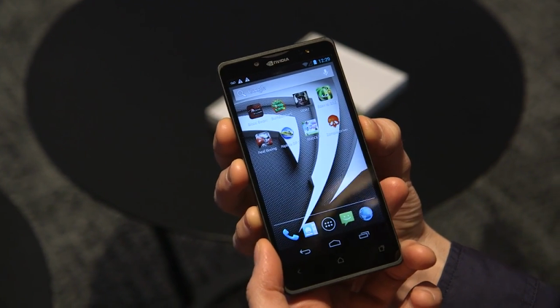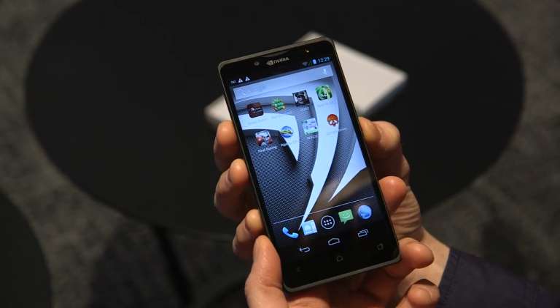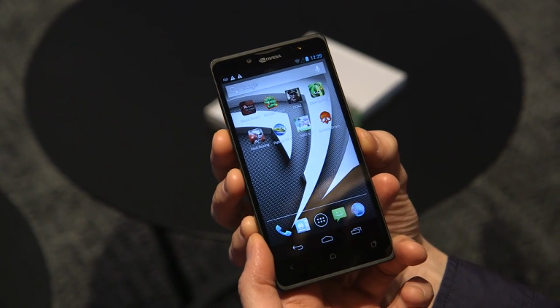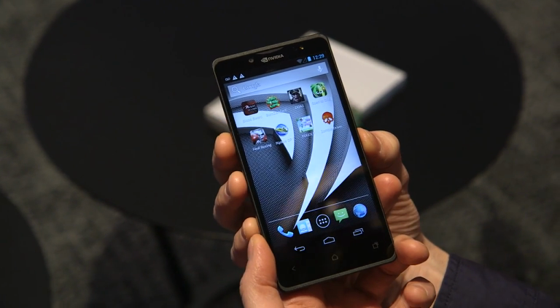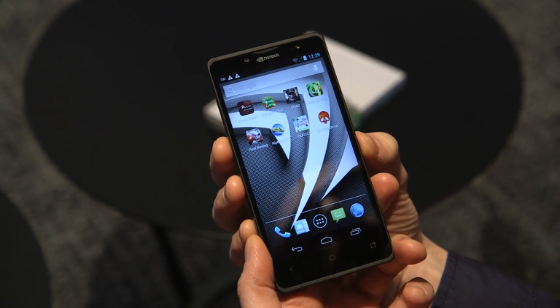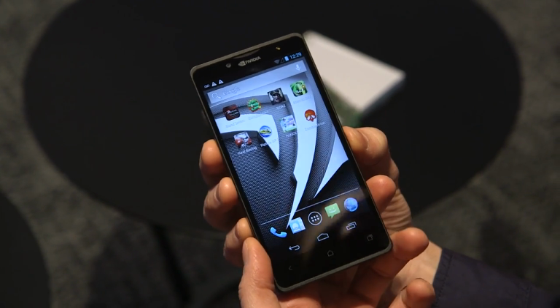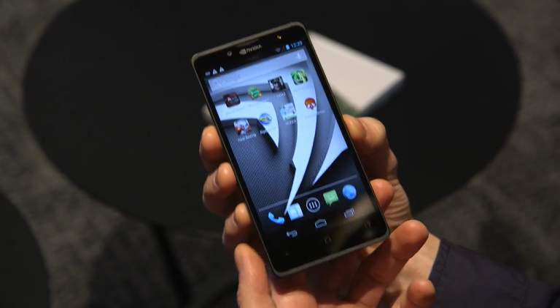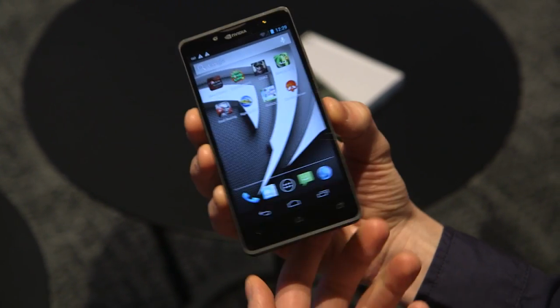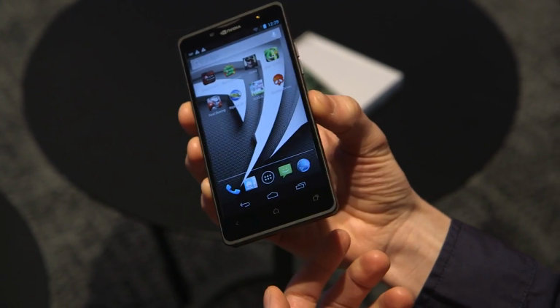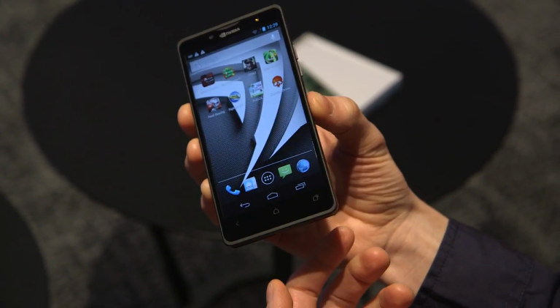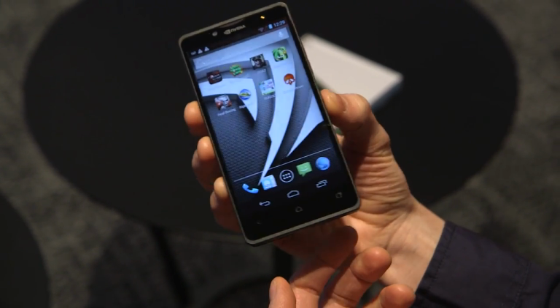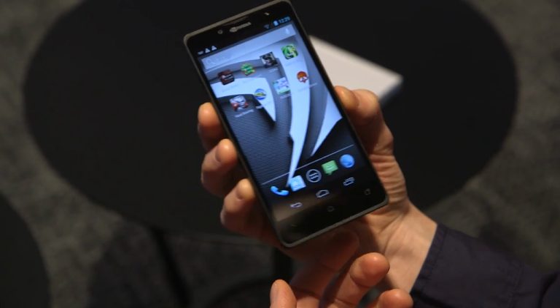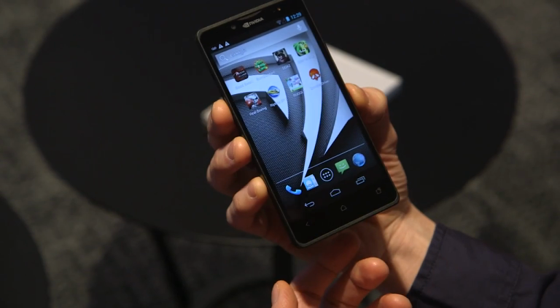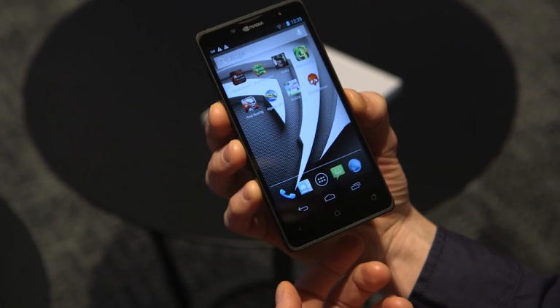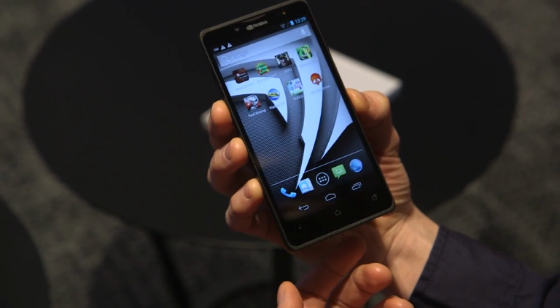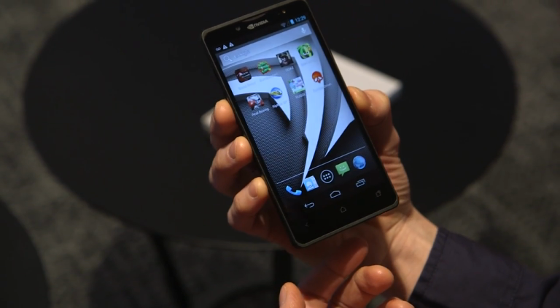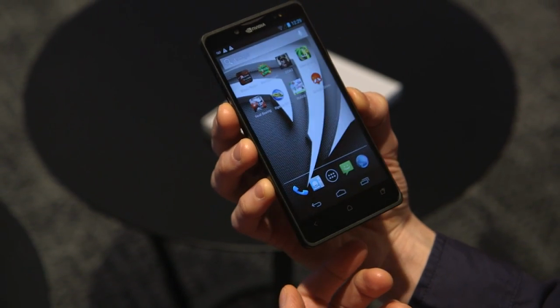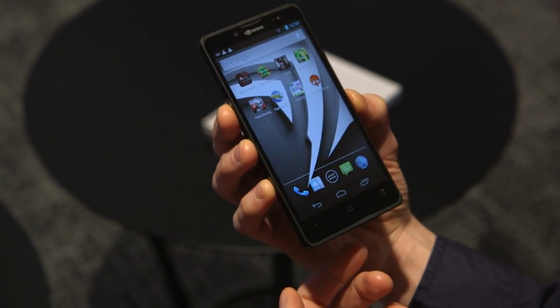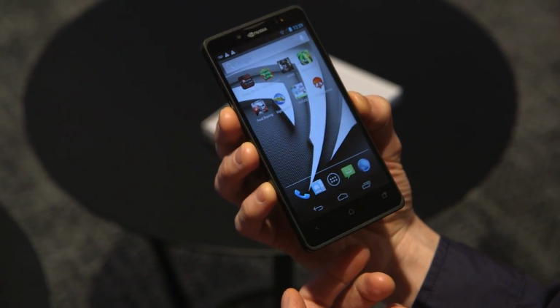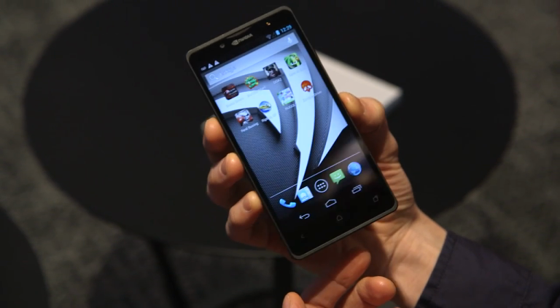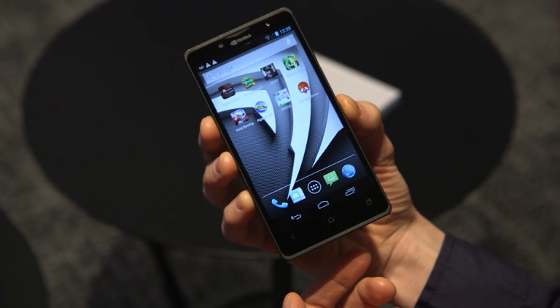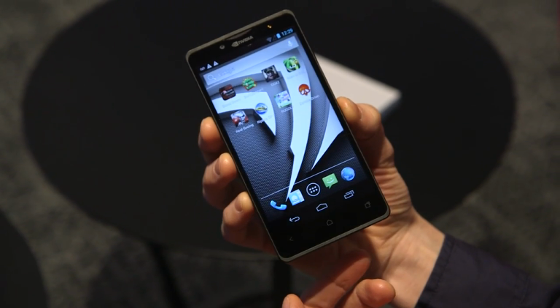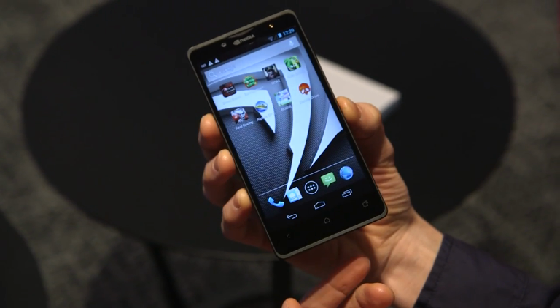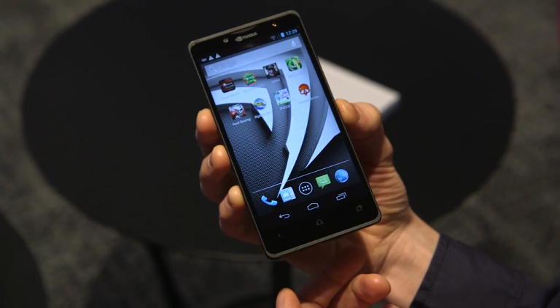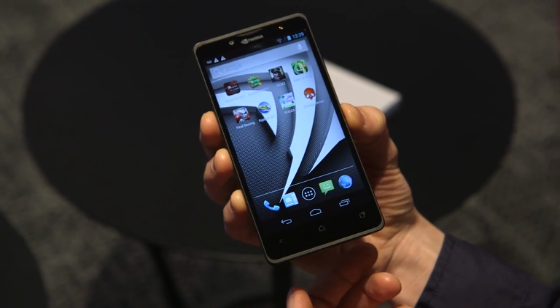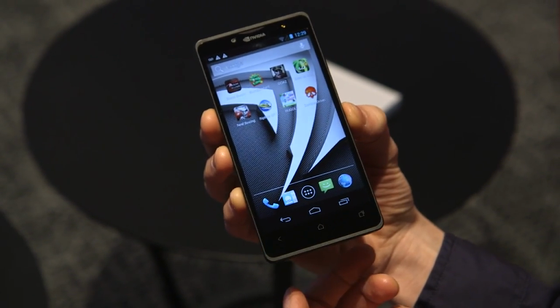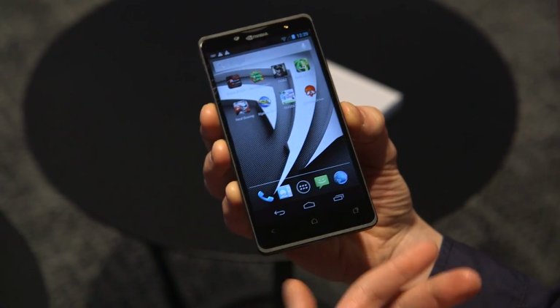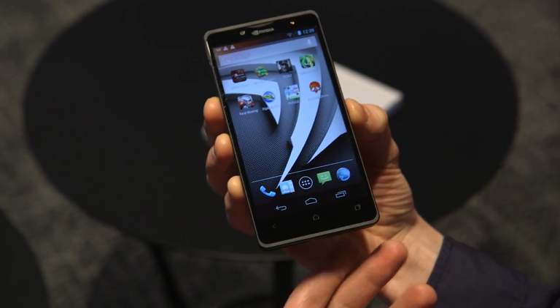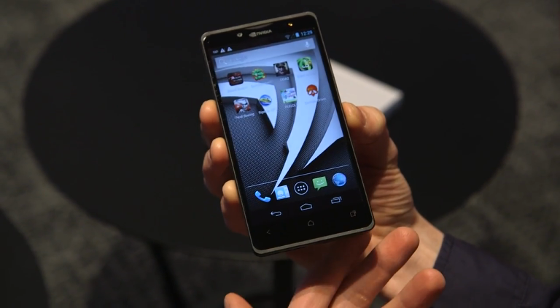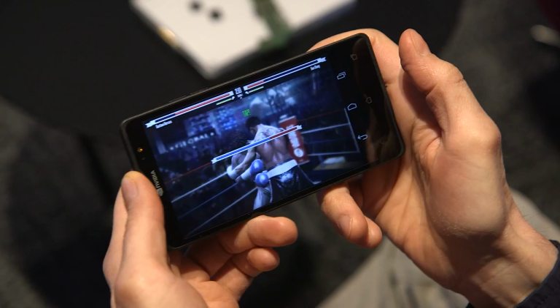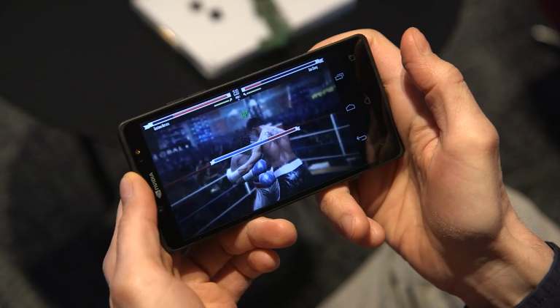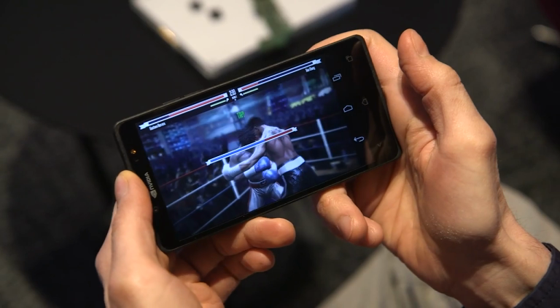What we're going to do is spend a bit of time playing a couple of games on this, just to see what sort of performance it can deliver.